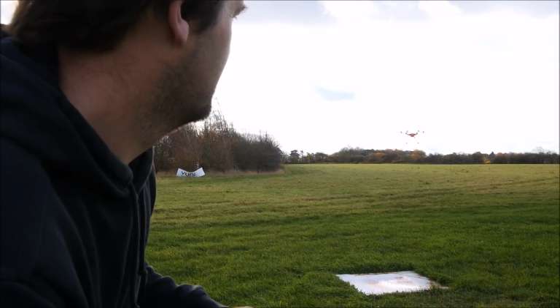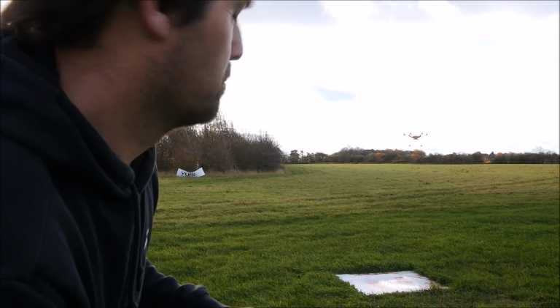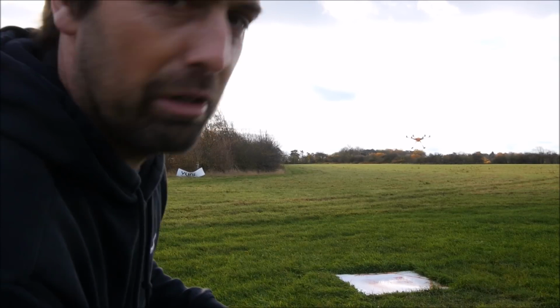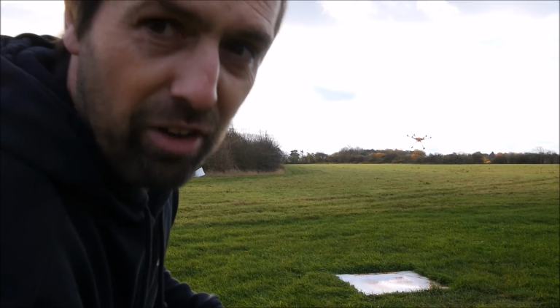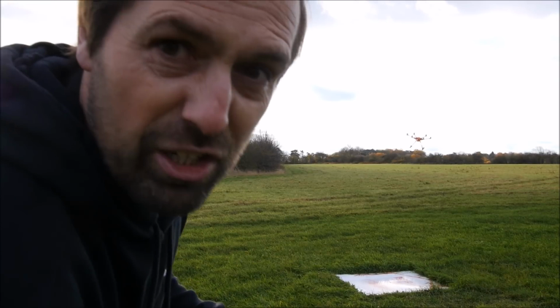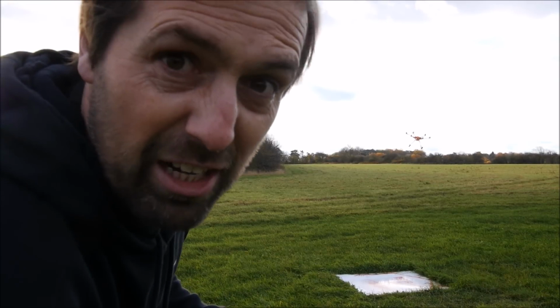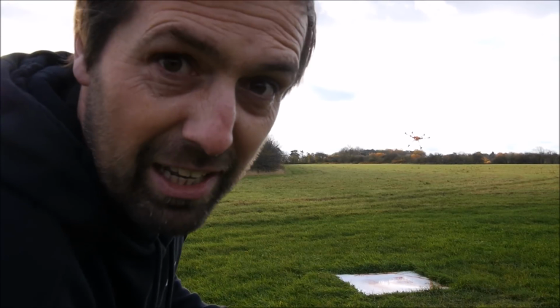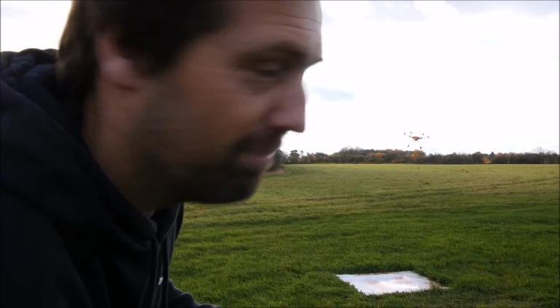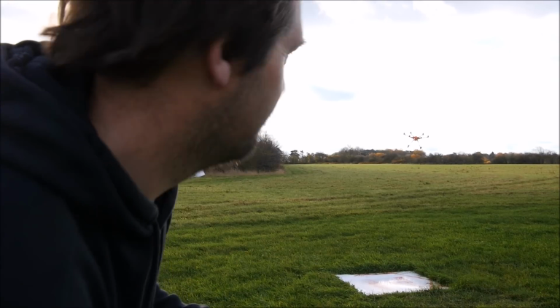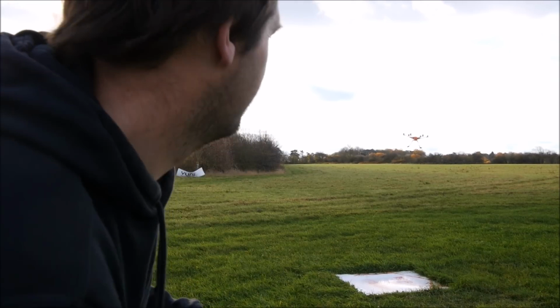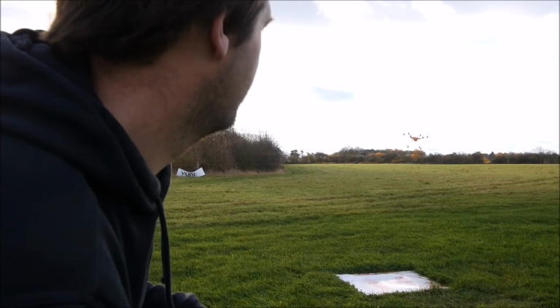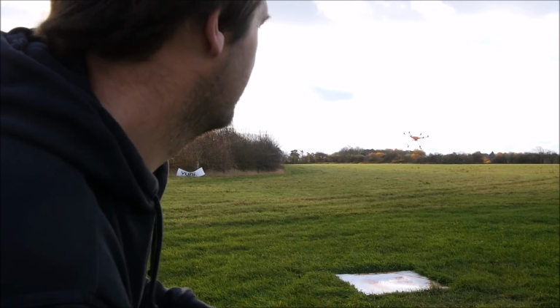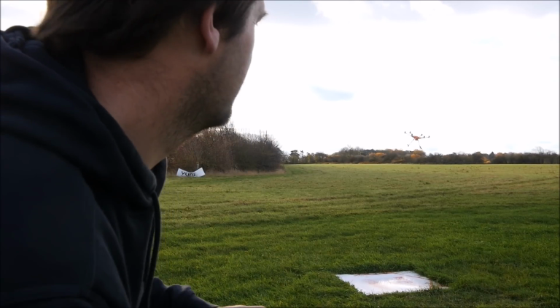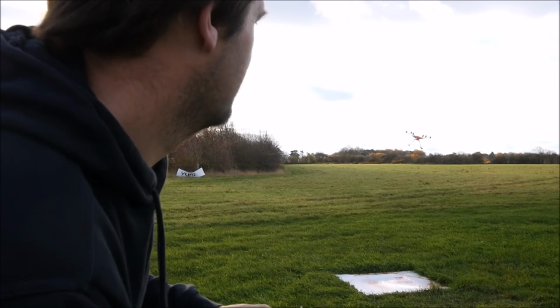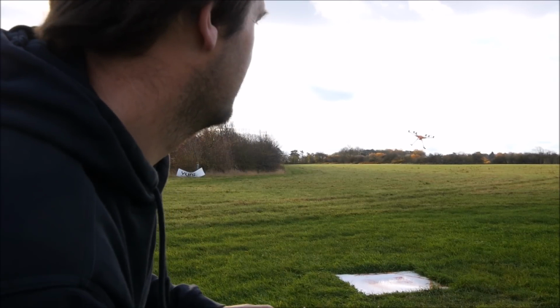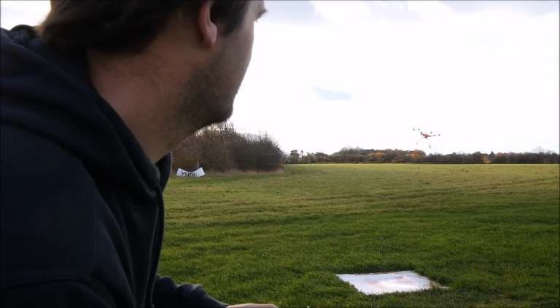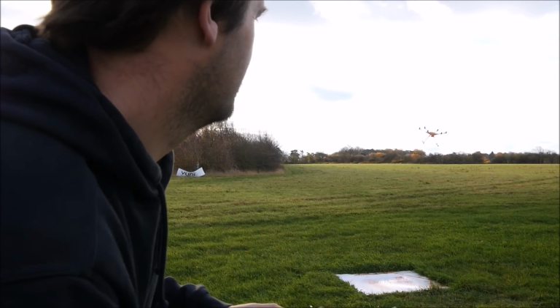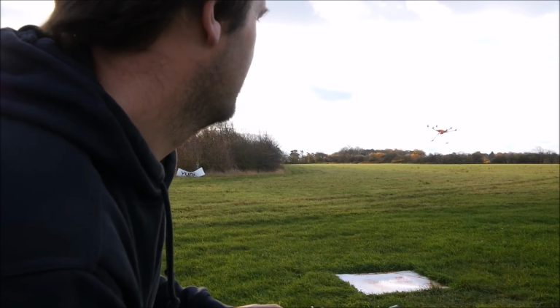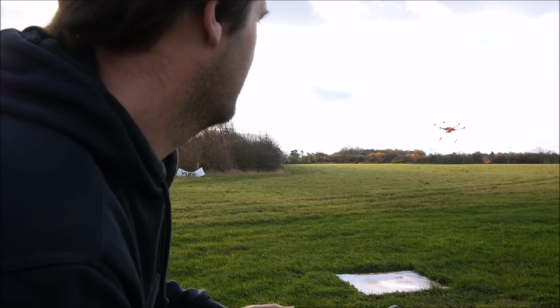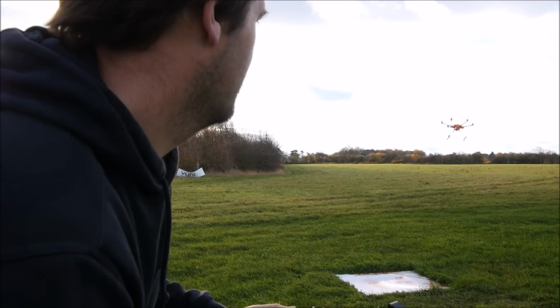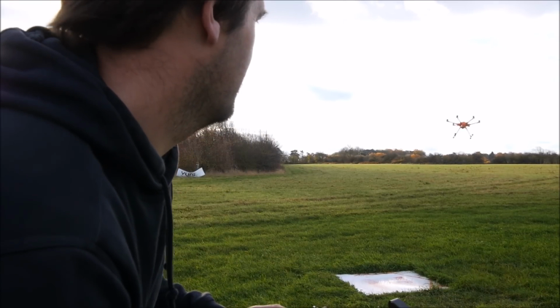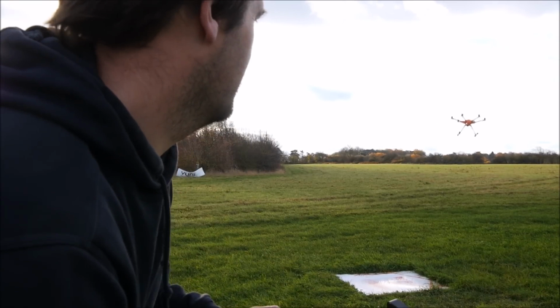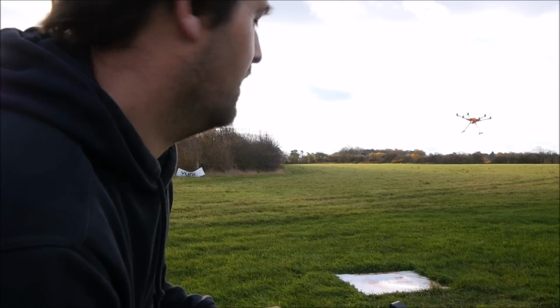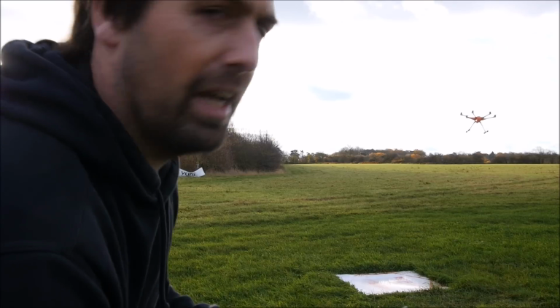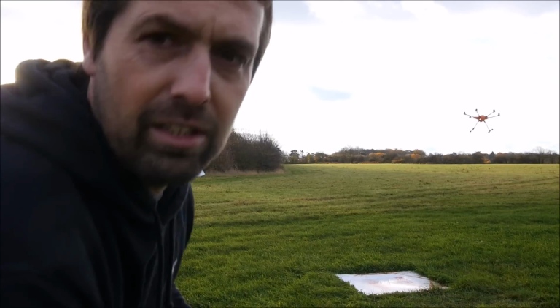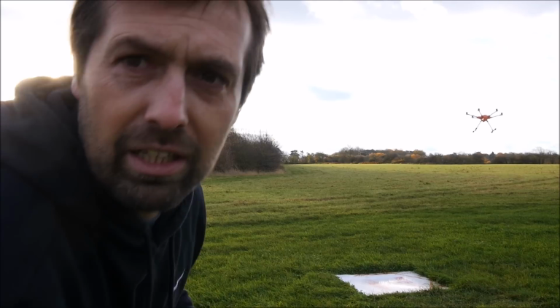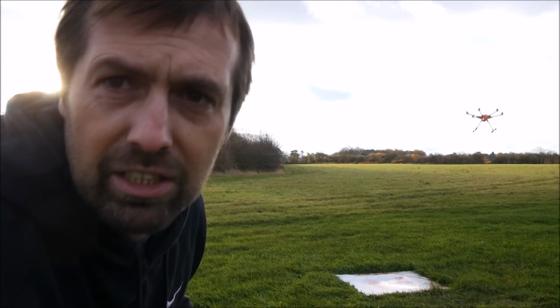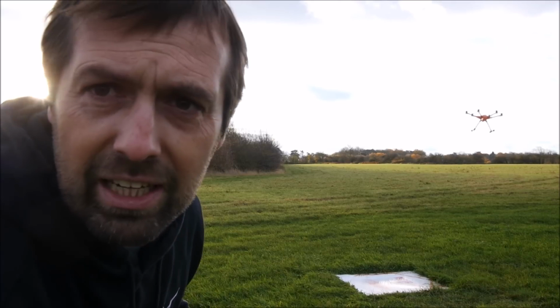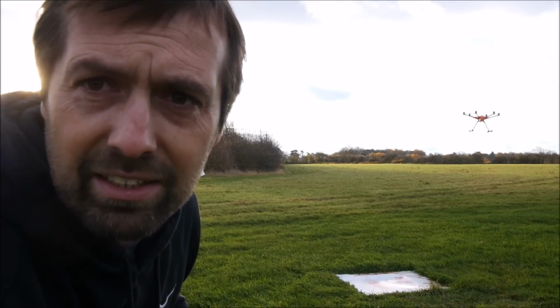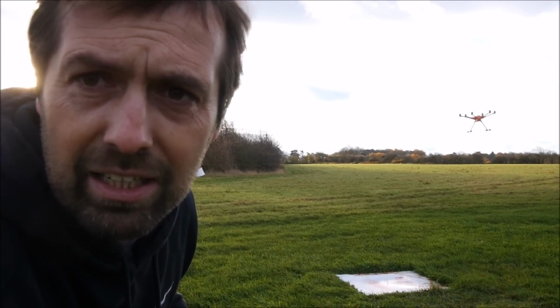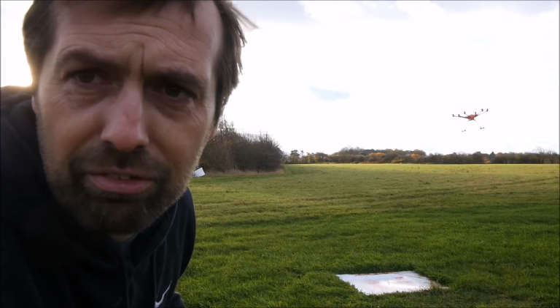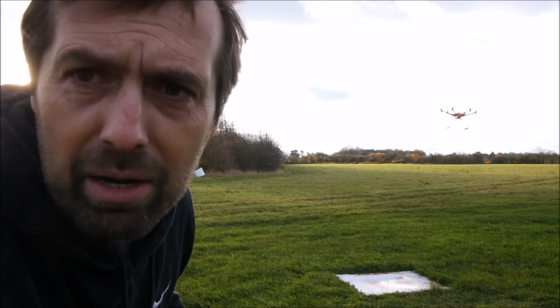Pre-flight checks there. OK, so can you see that? Is that in the frame?